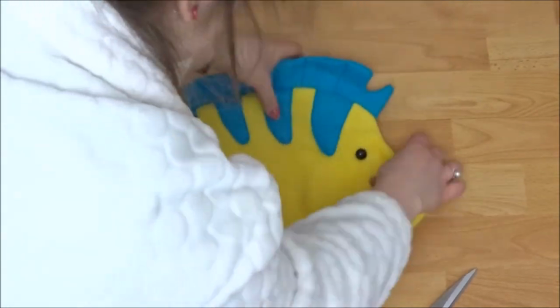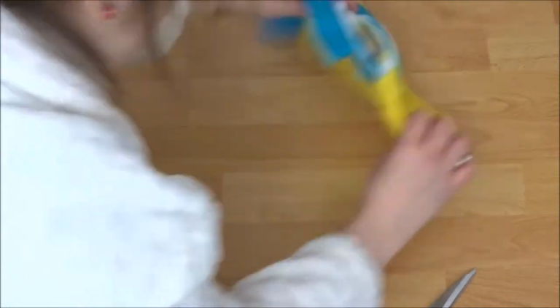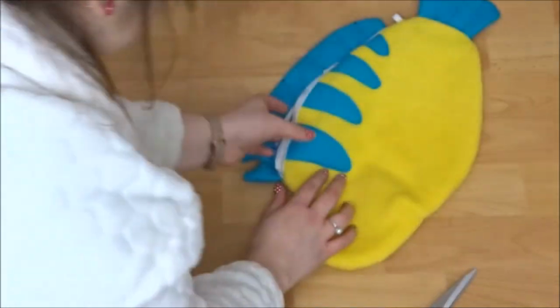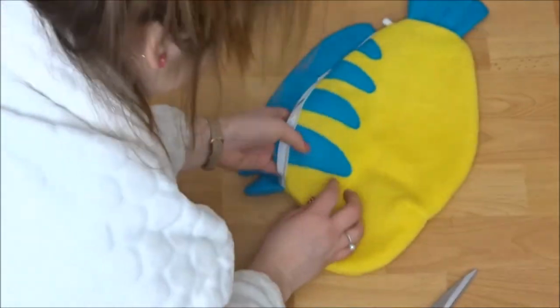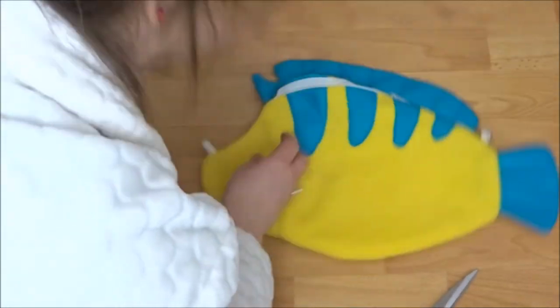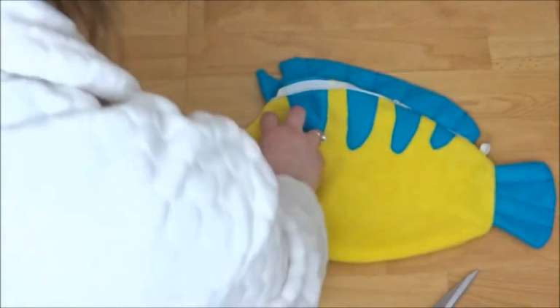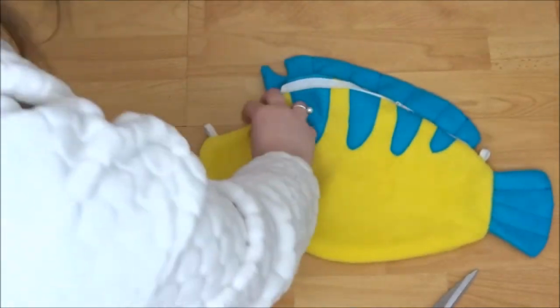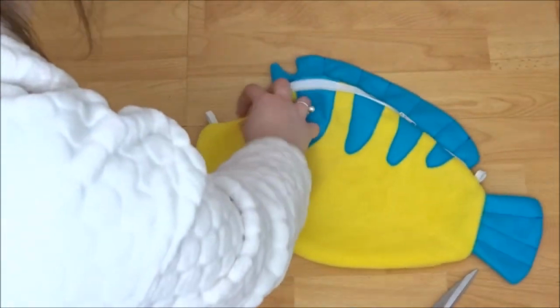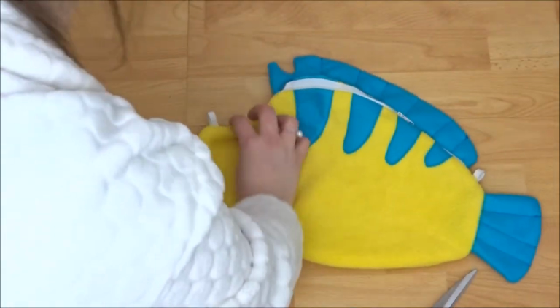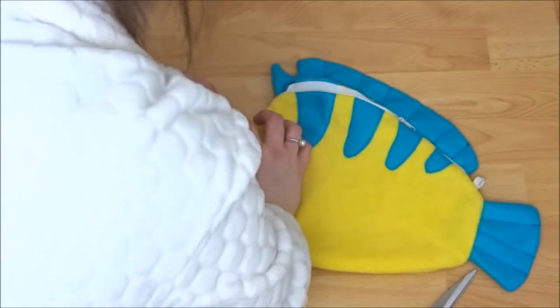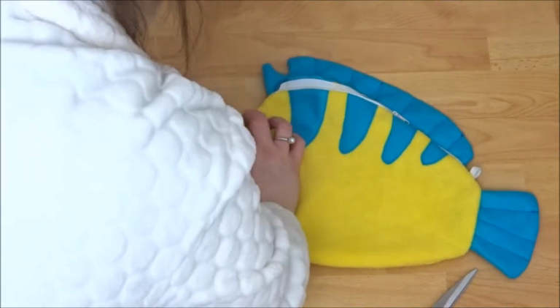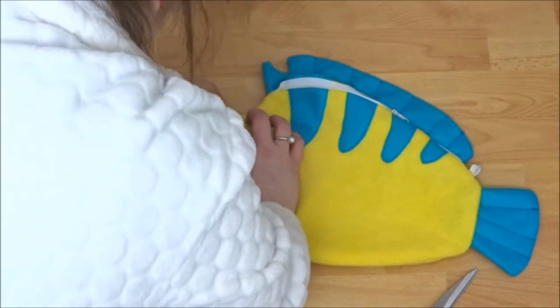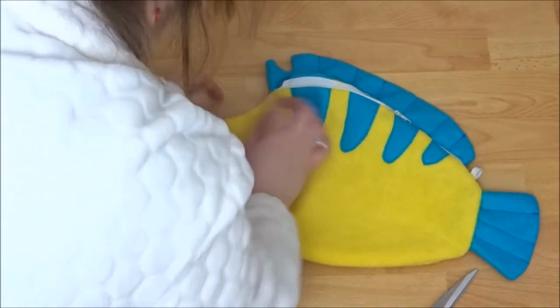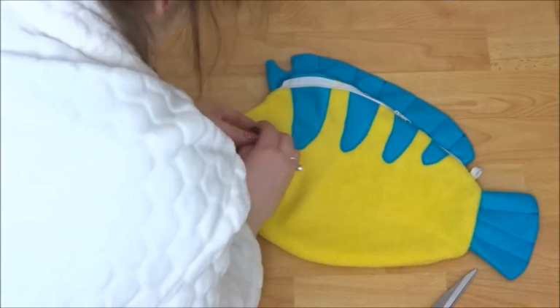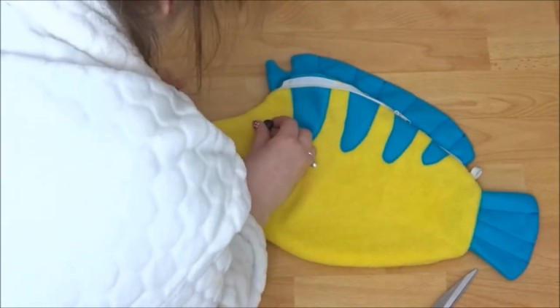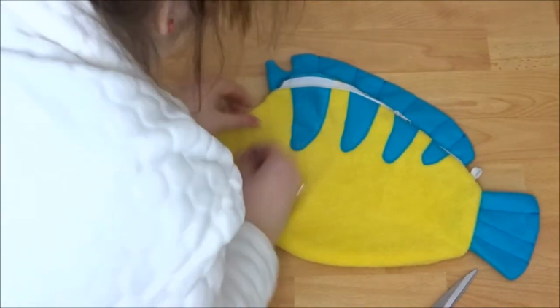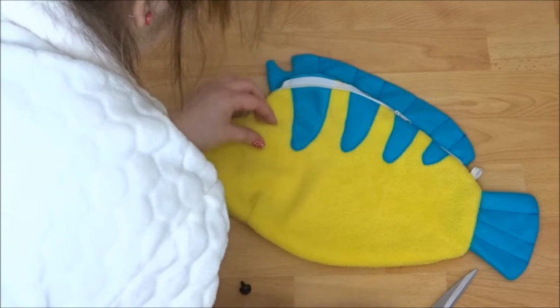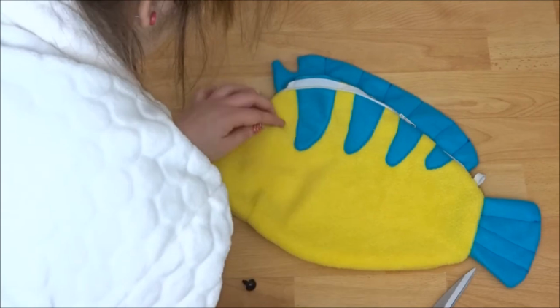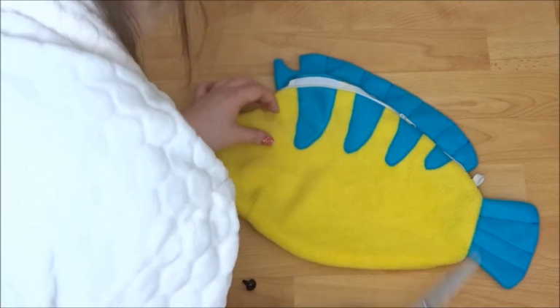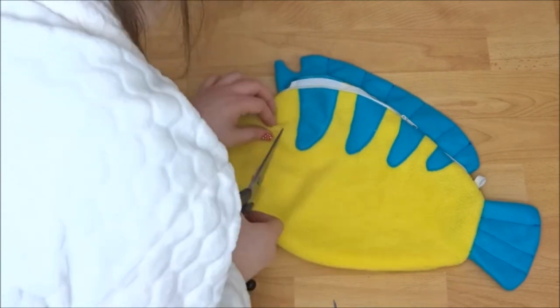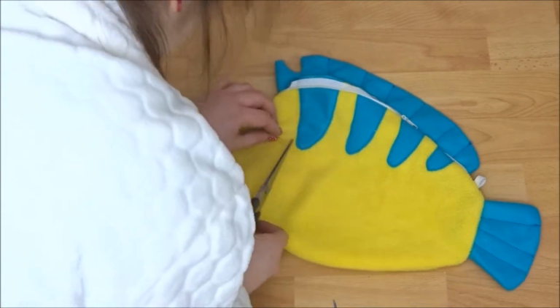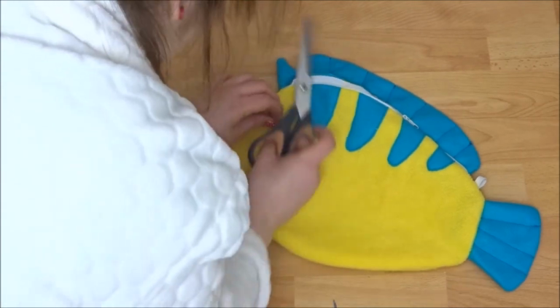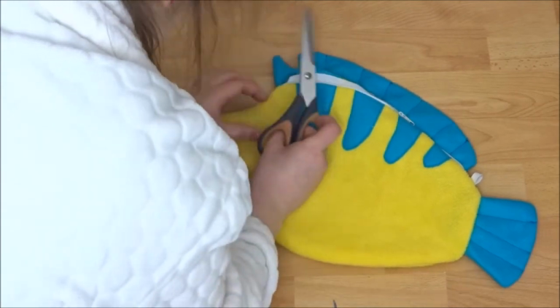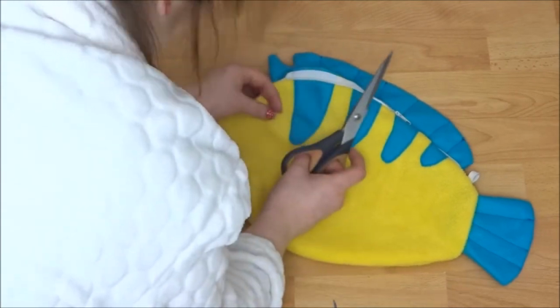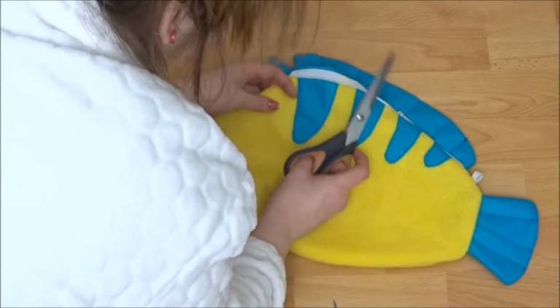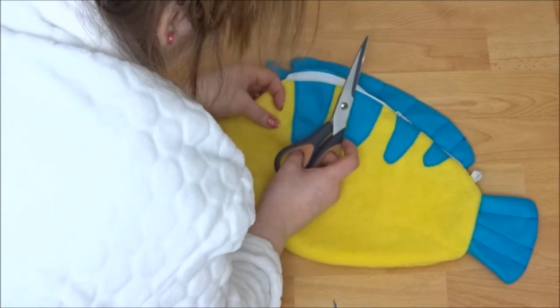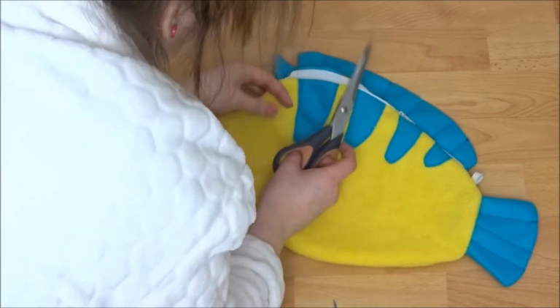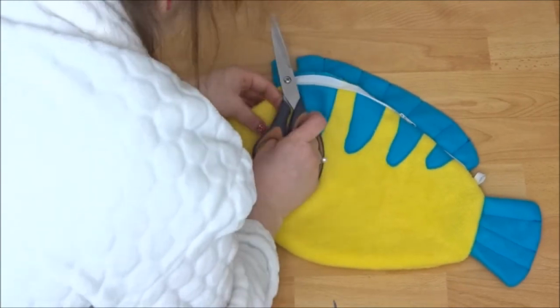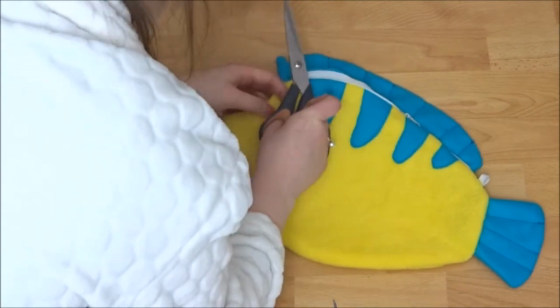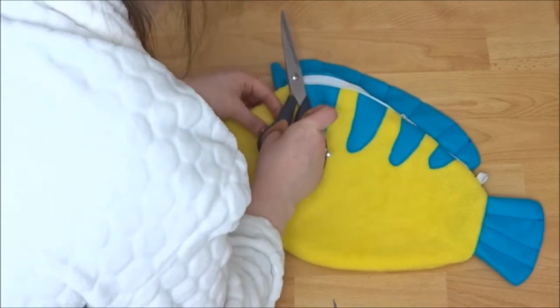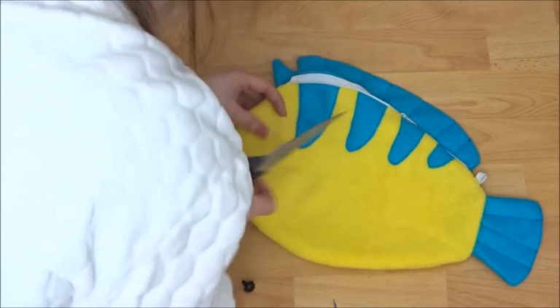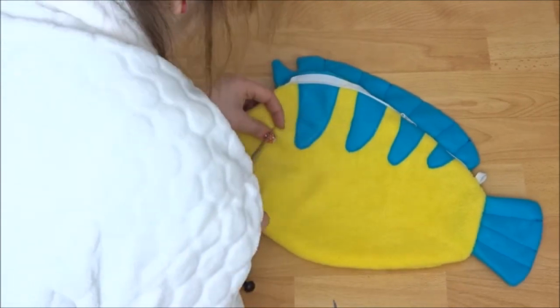I also didn't add a fin on the other side because I was really lazy and was getting to about an hour before I had to leave.